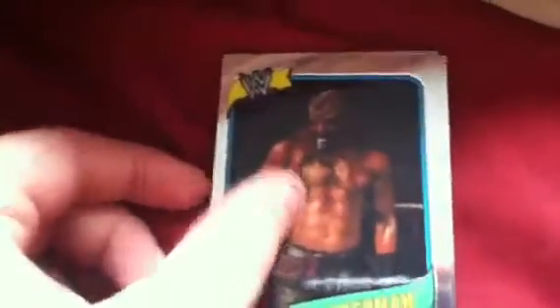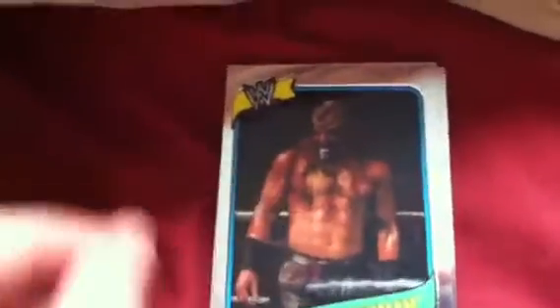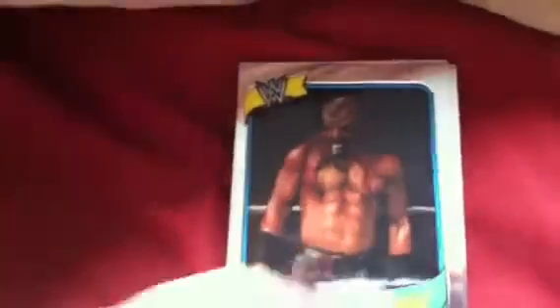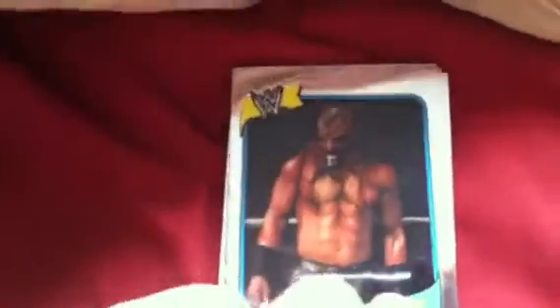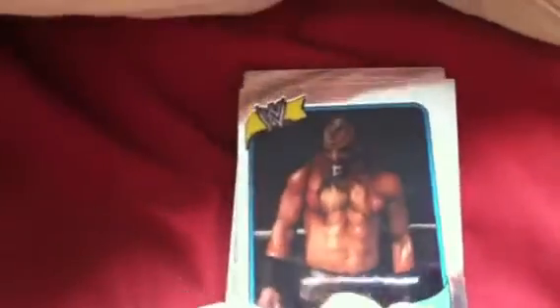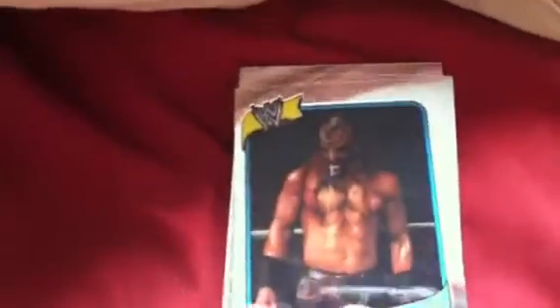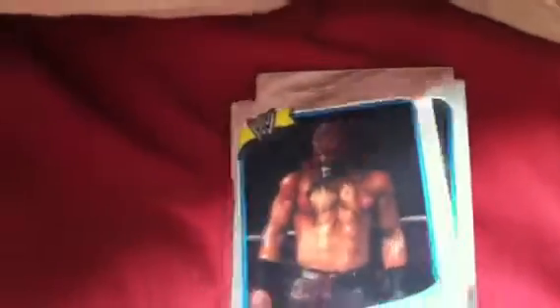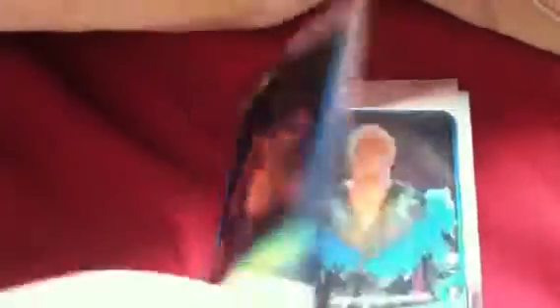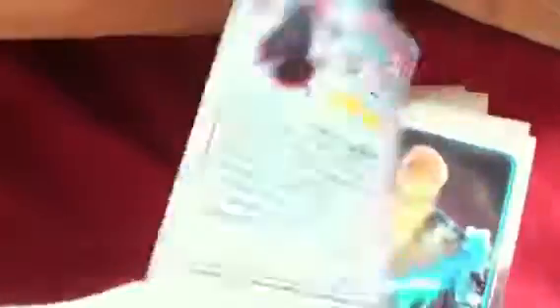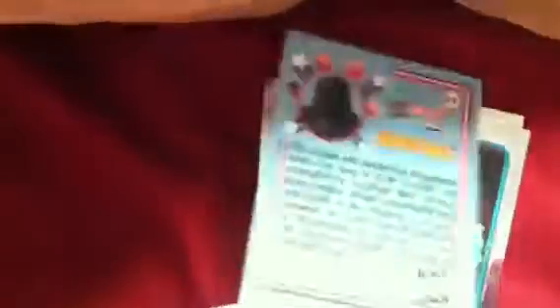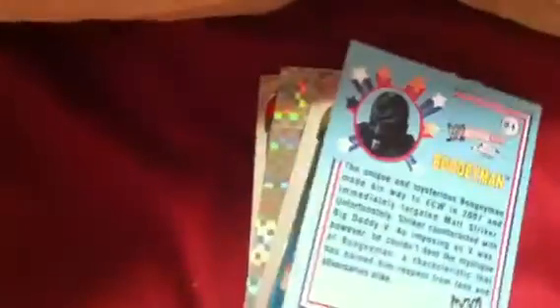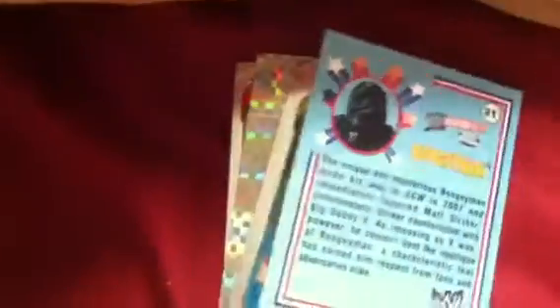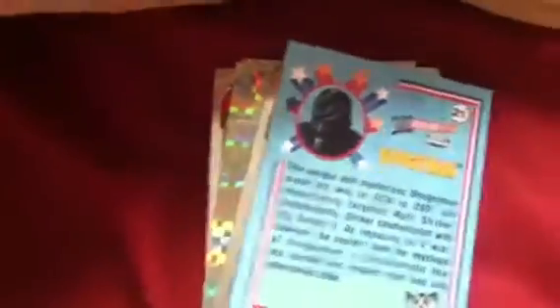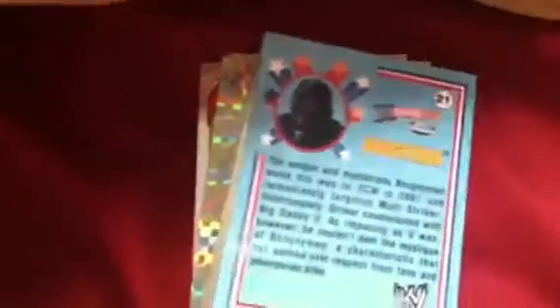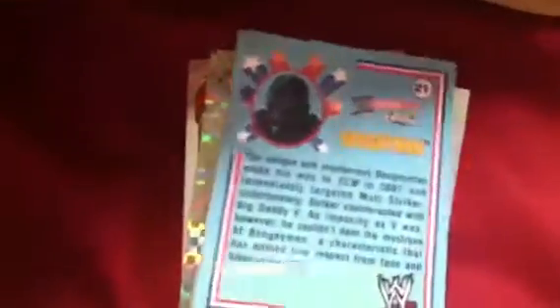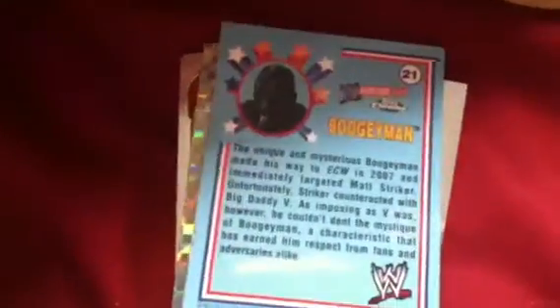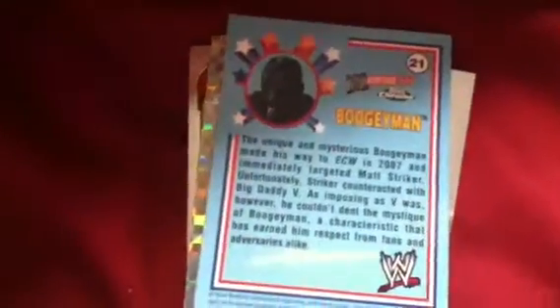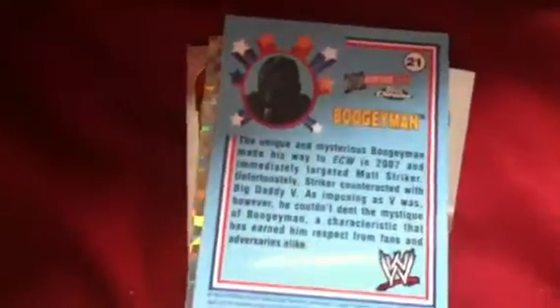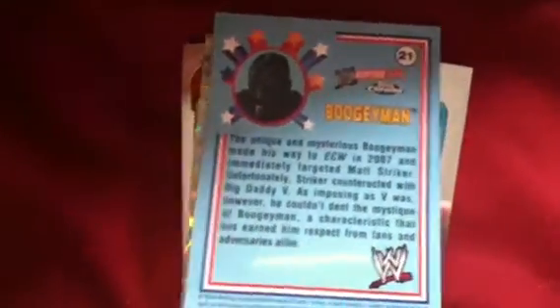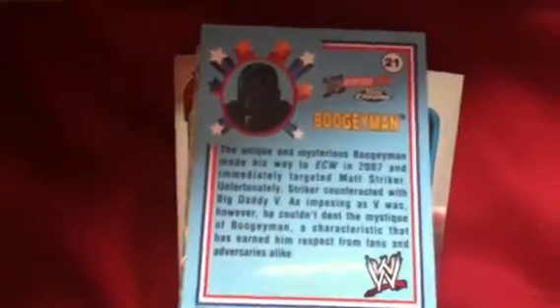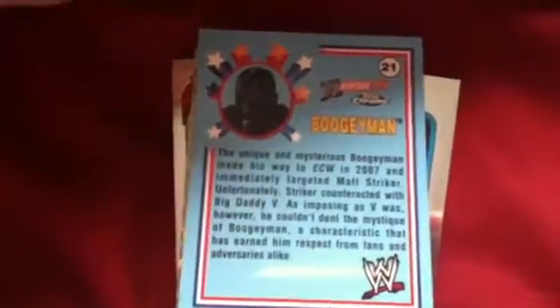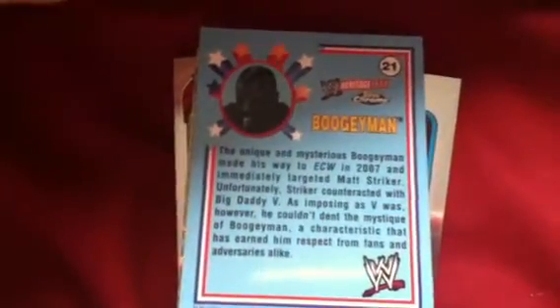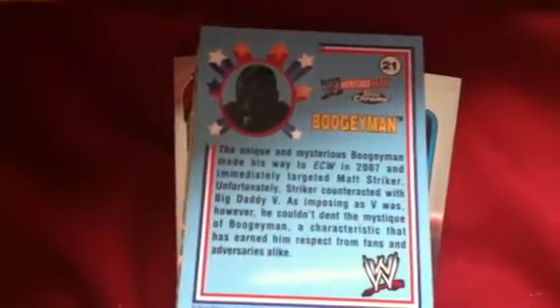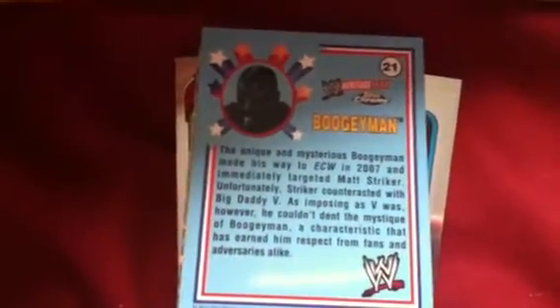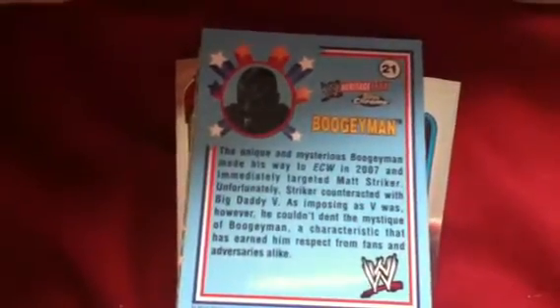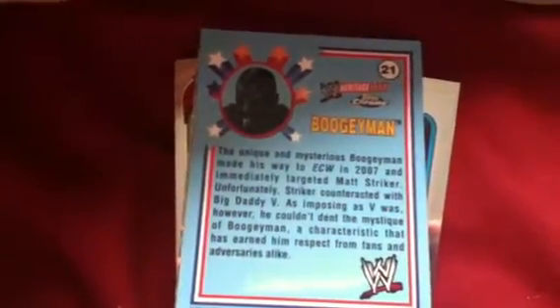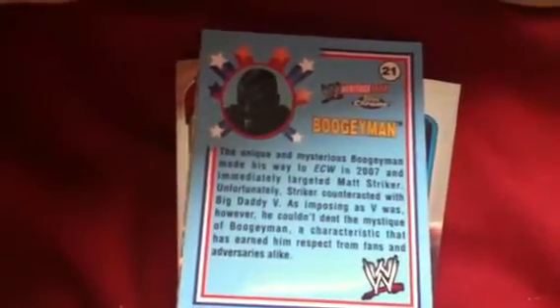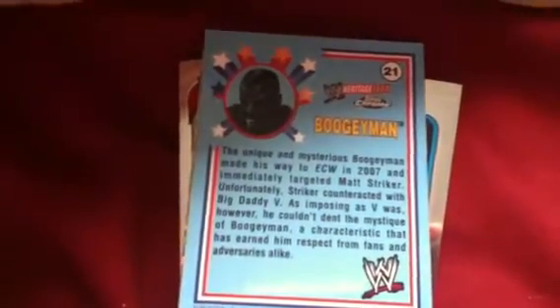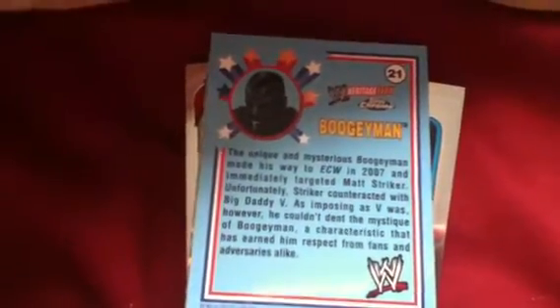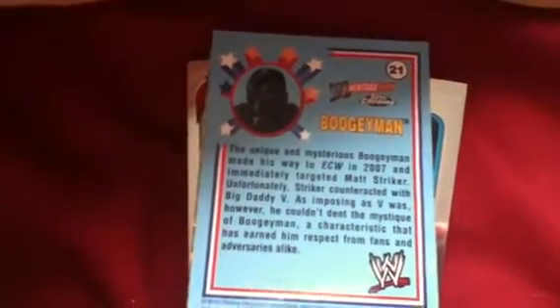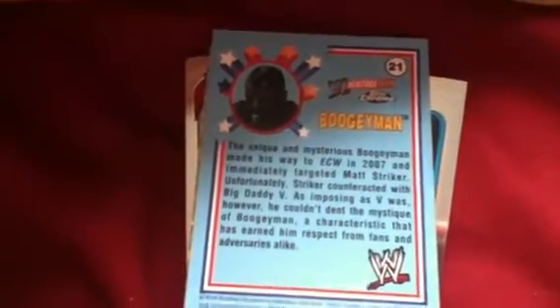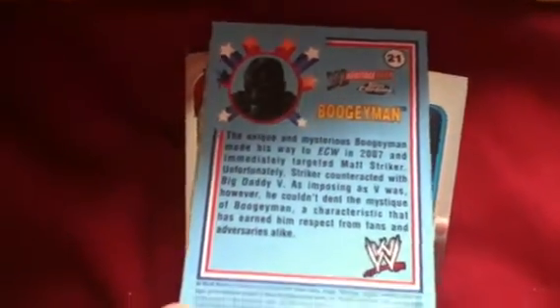We'll start with number 5: The Boogeyman. It's card number 21, Heritage 3 Chrome.